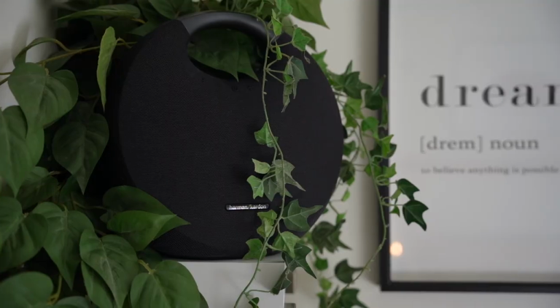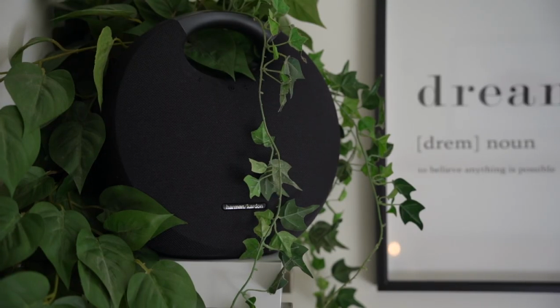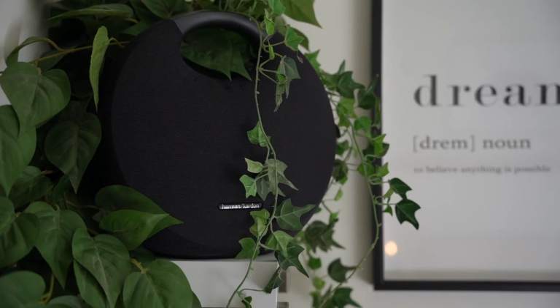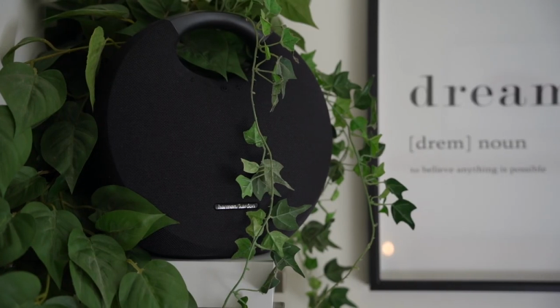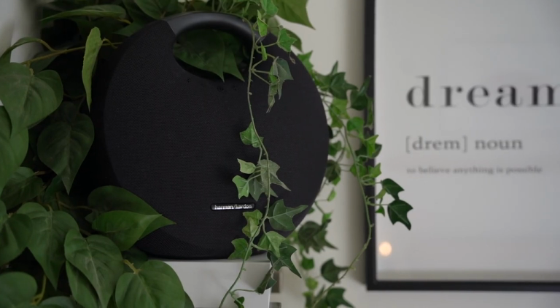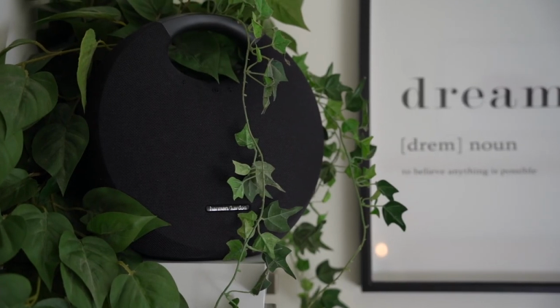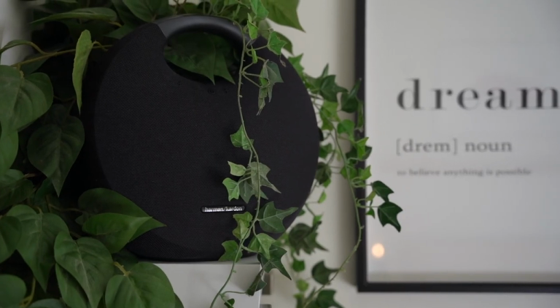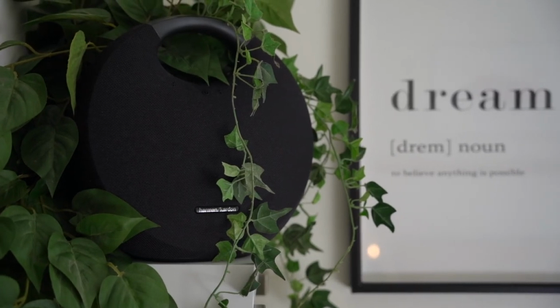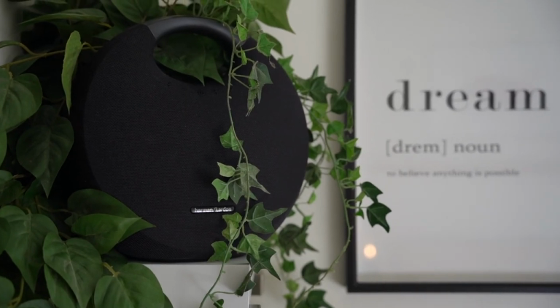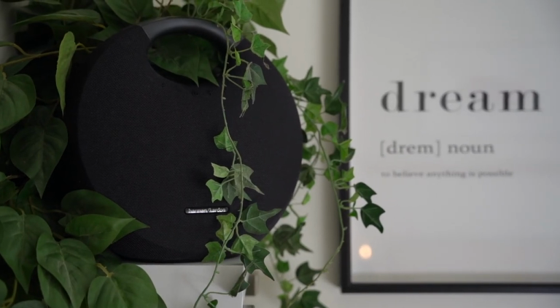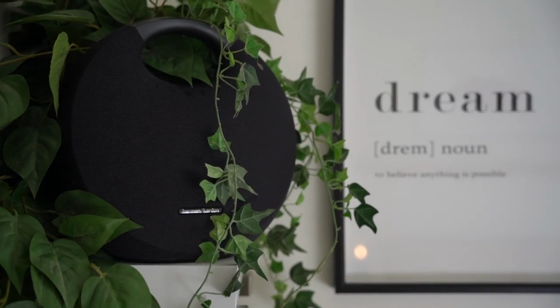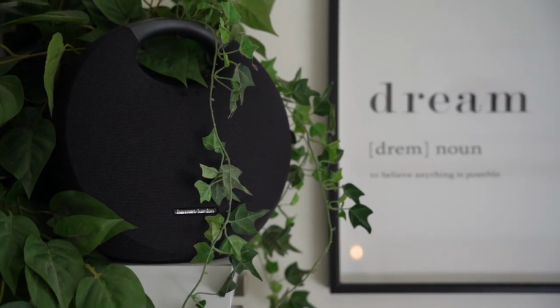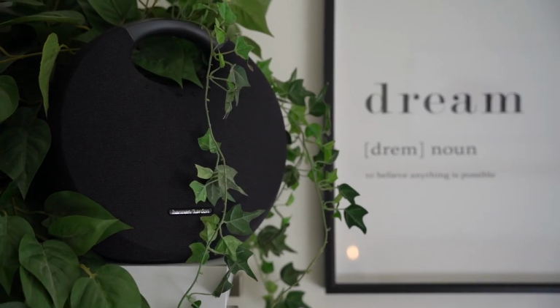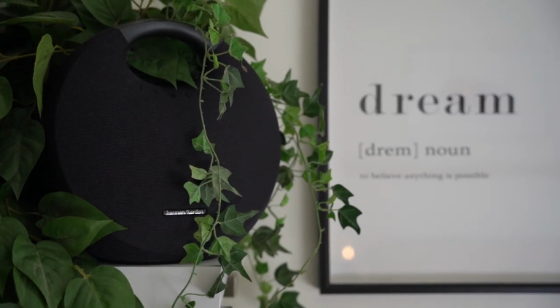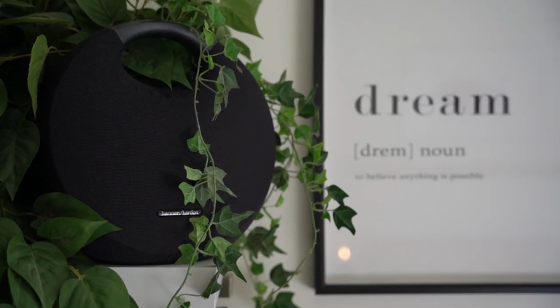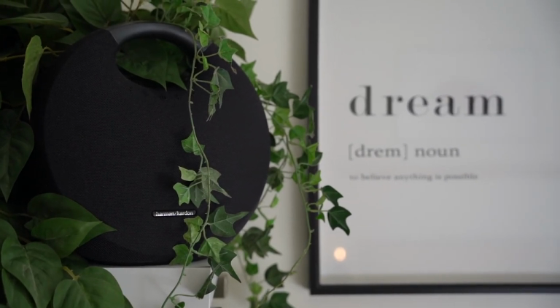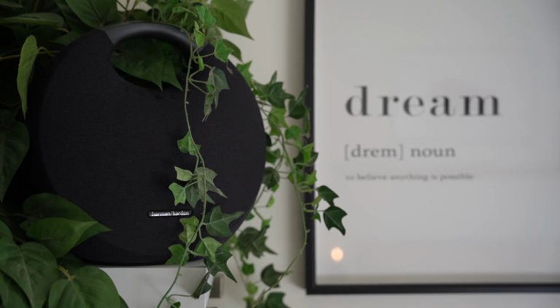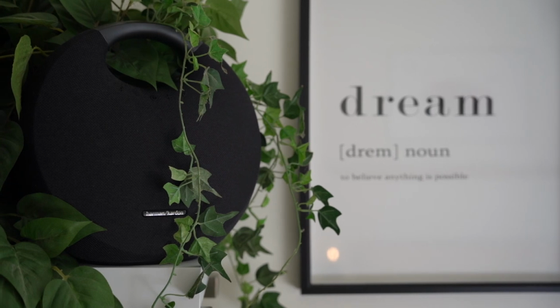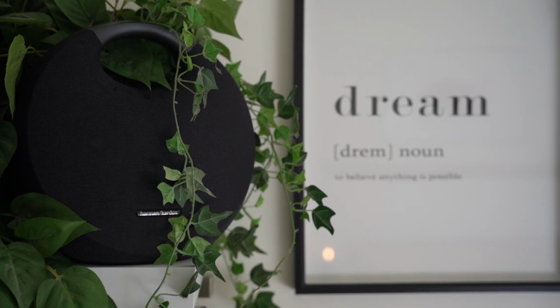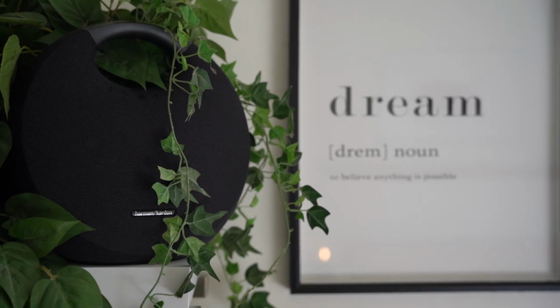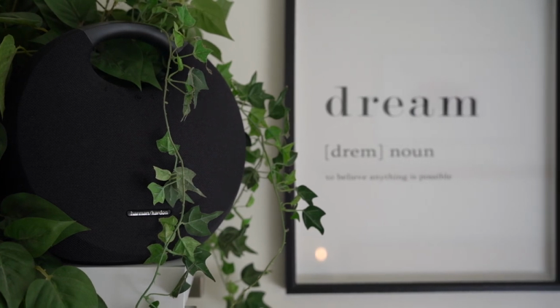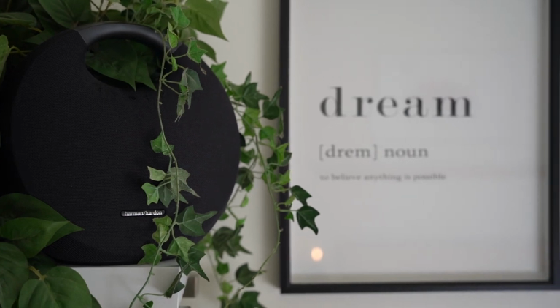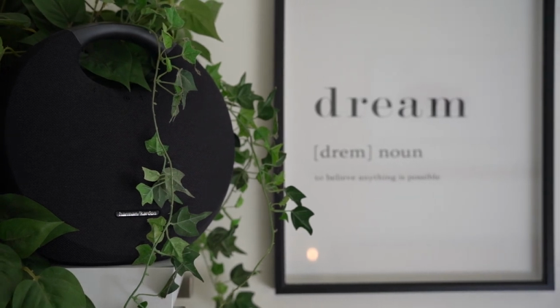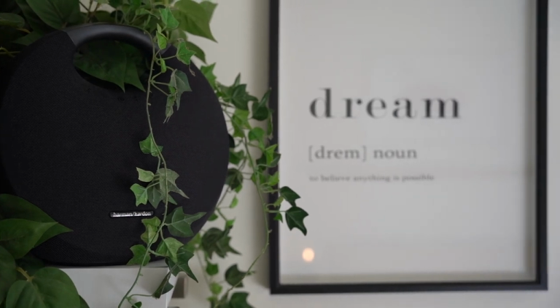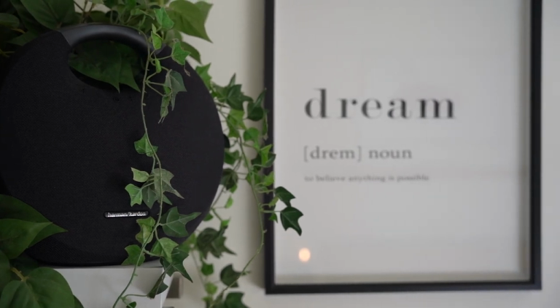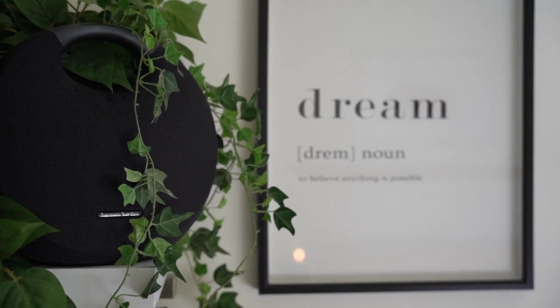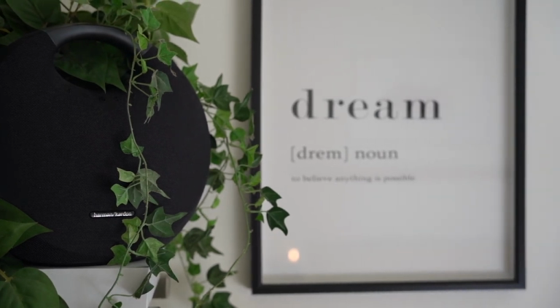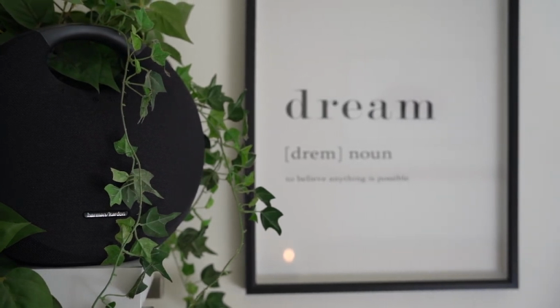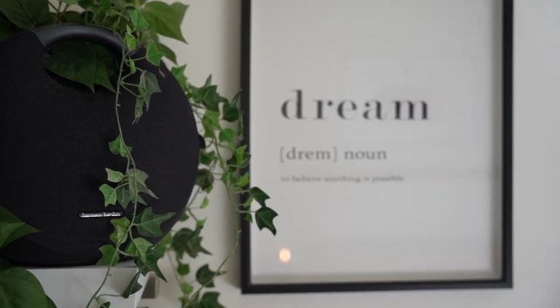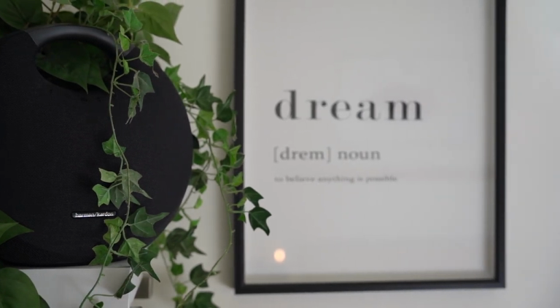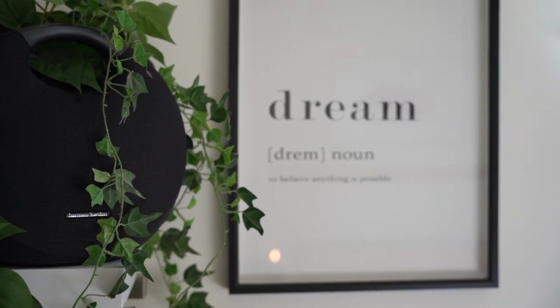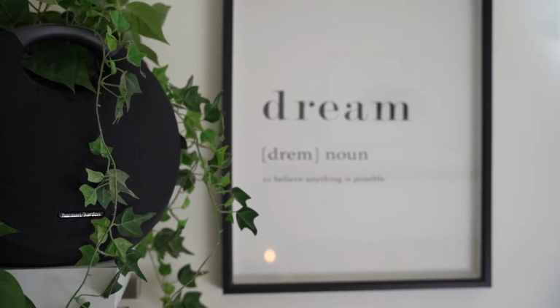Over here I've just got a plant because I needed a little bit of greenery in the house. It's sitting on an Ikea Lack shelf.